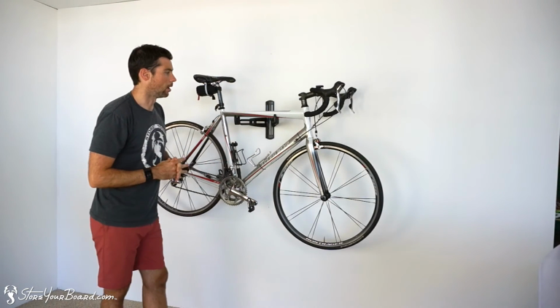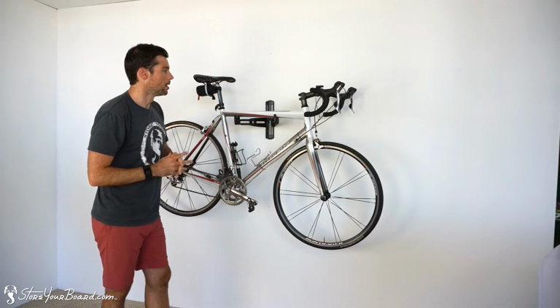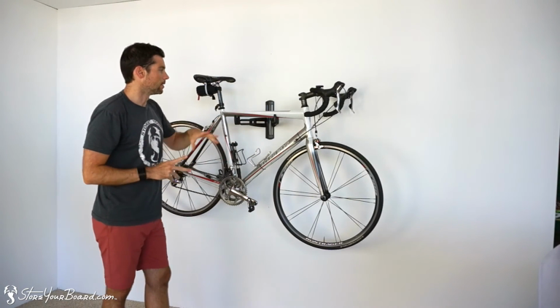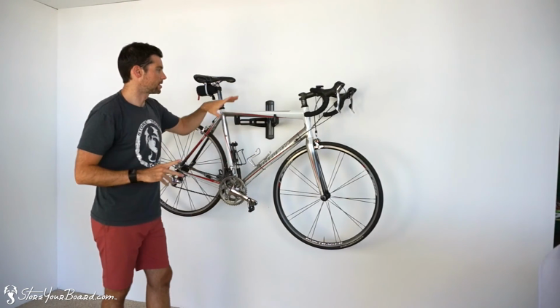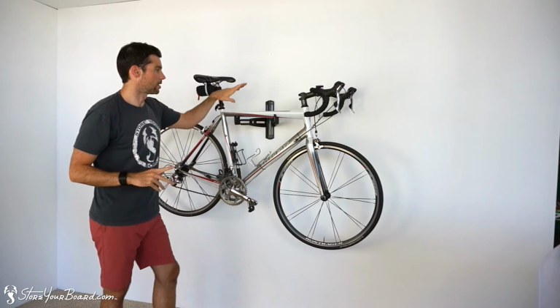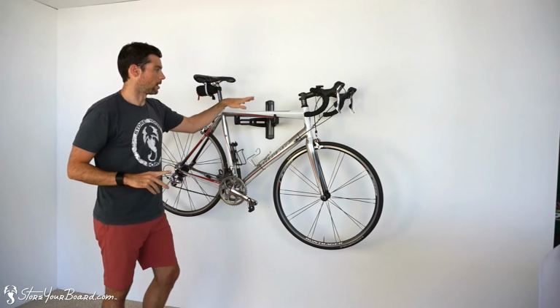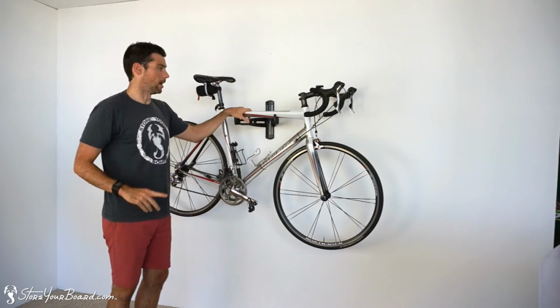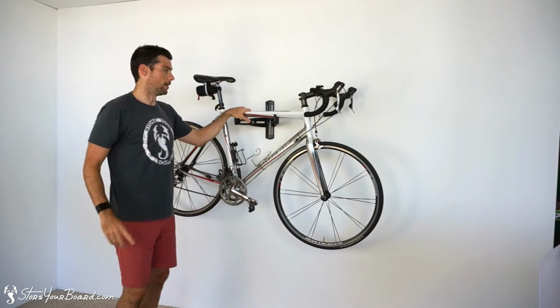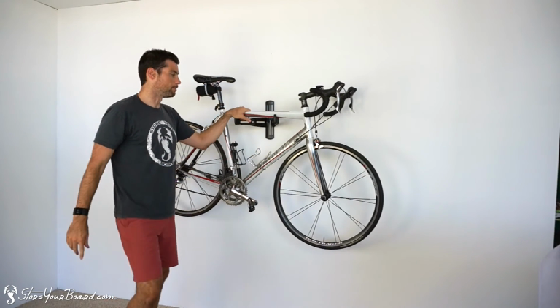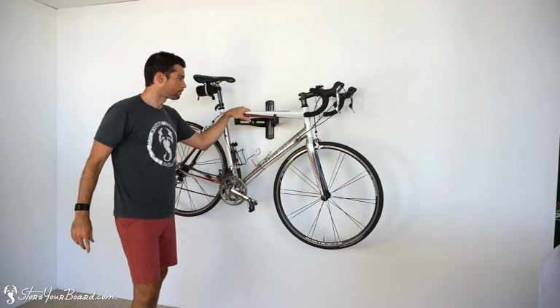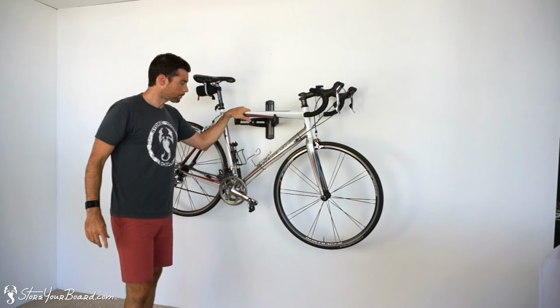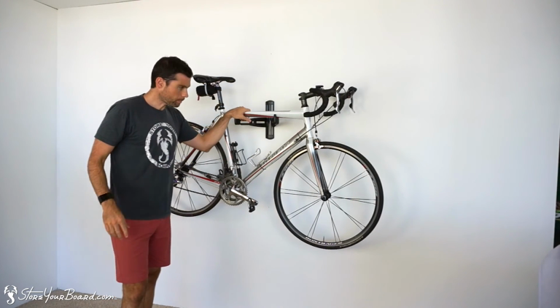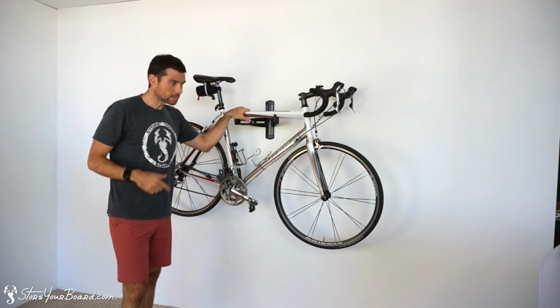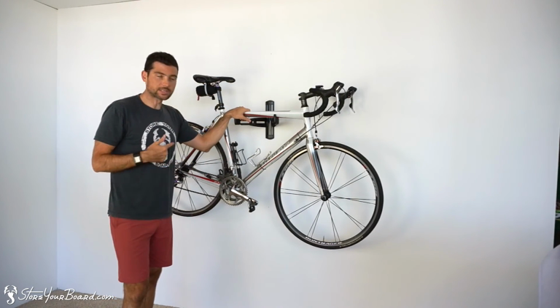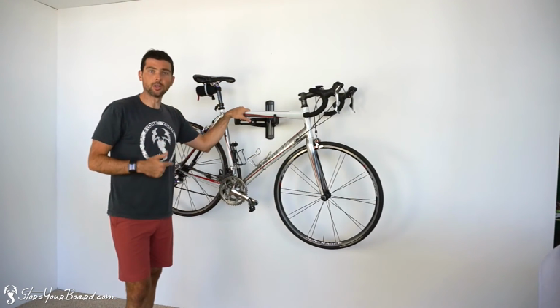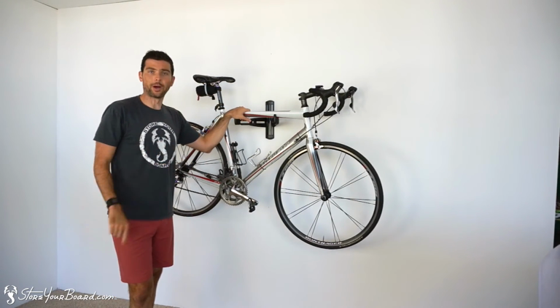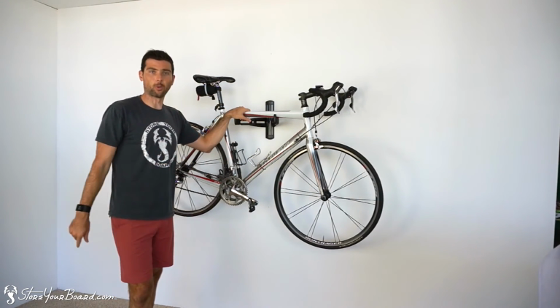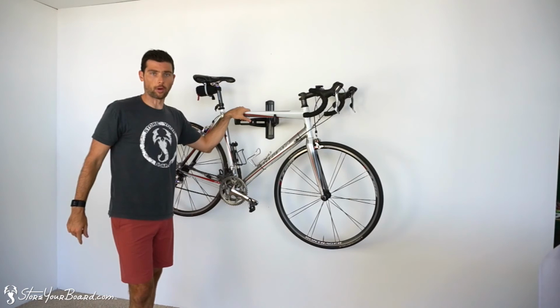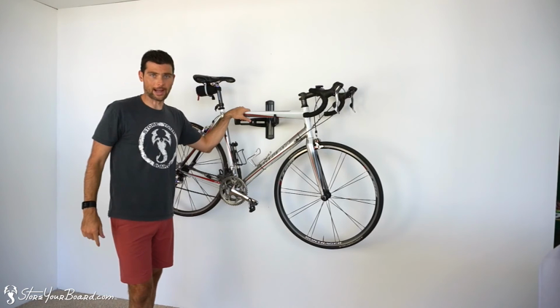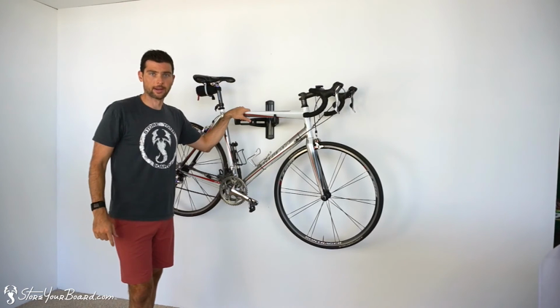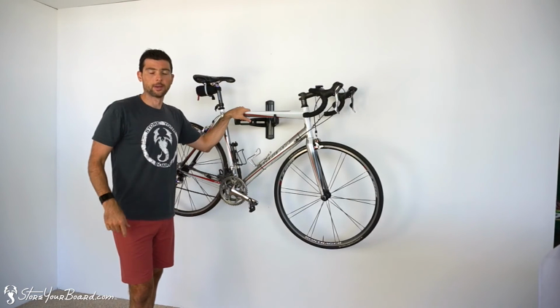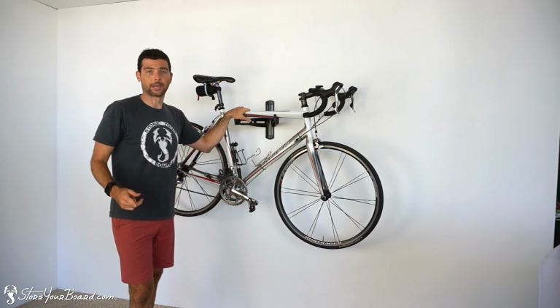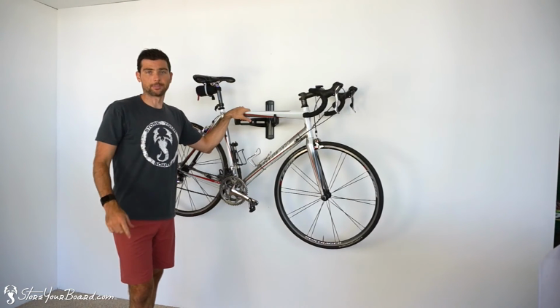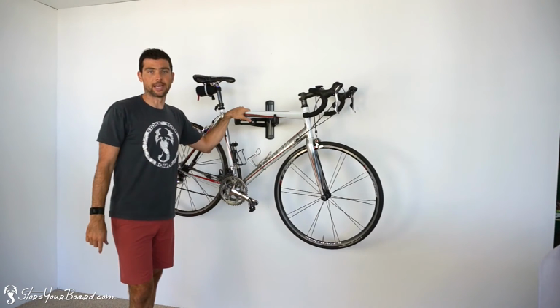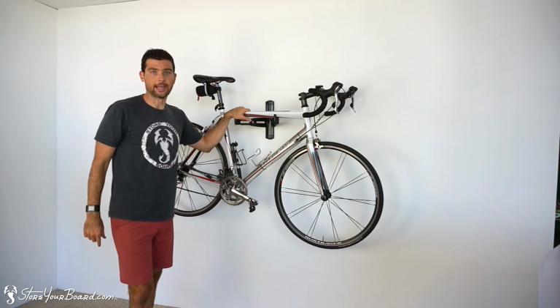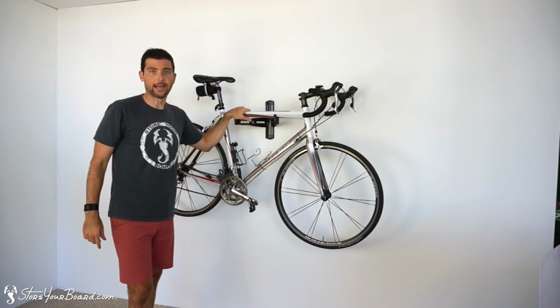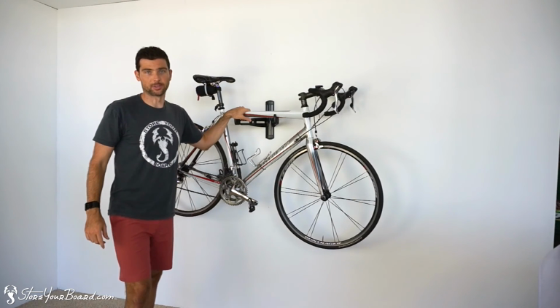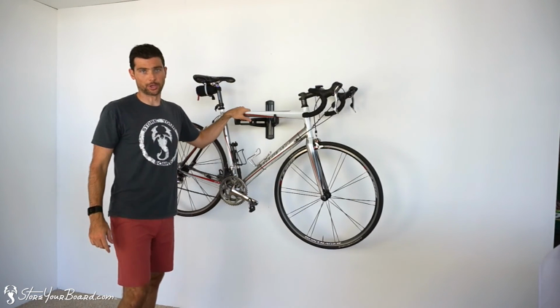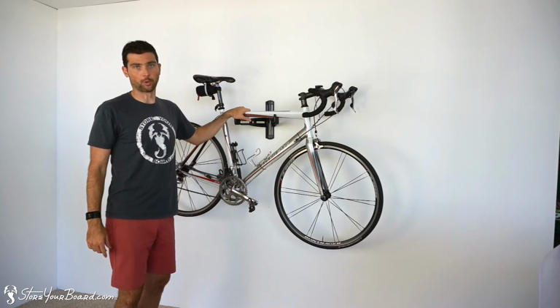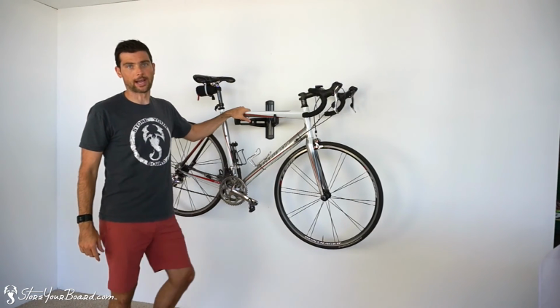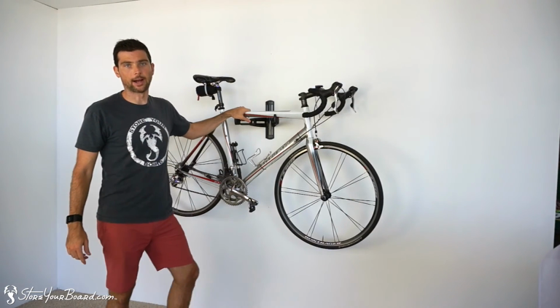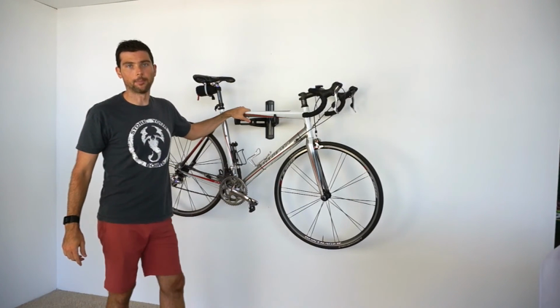So this is our steel bike wall rack. Pick it up today at StoreYourBoard.com.